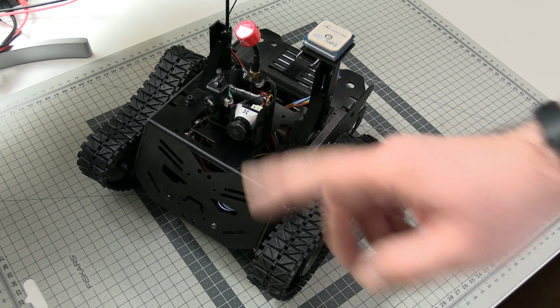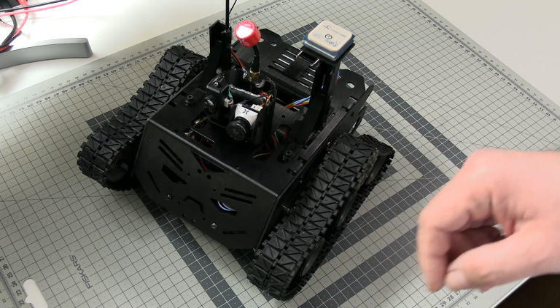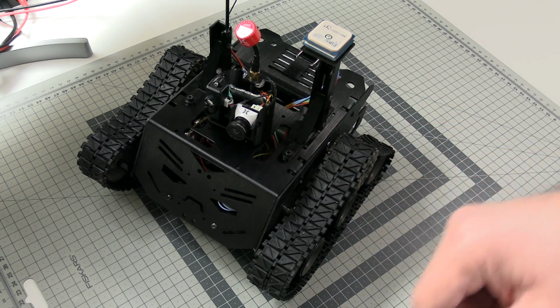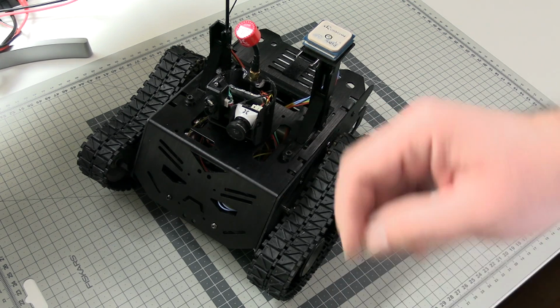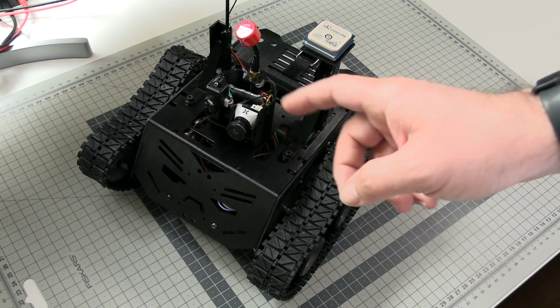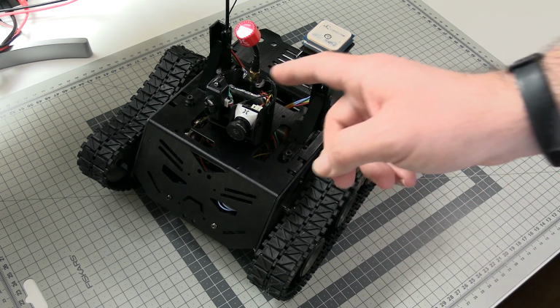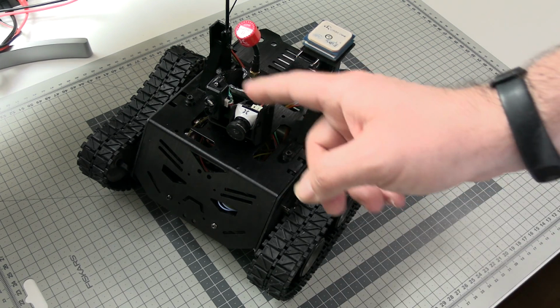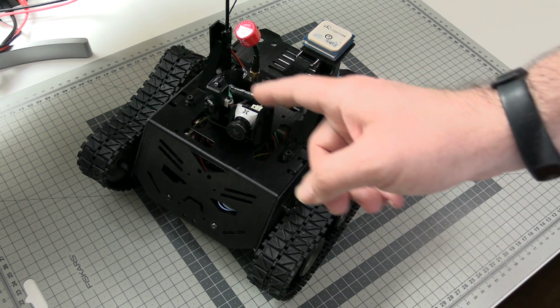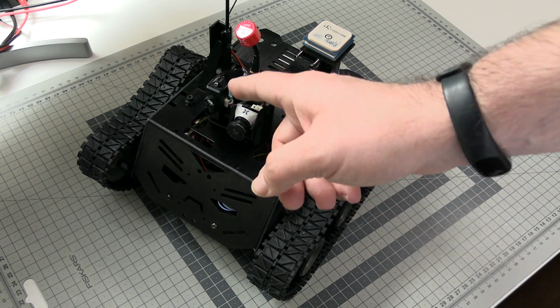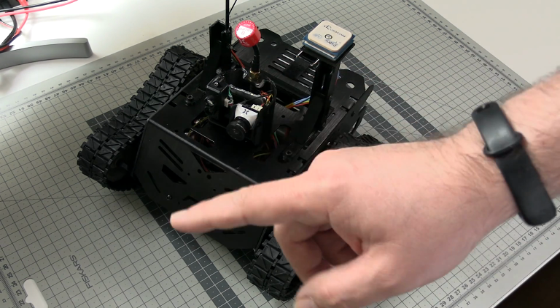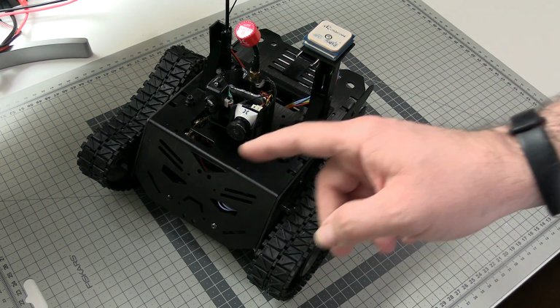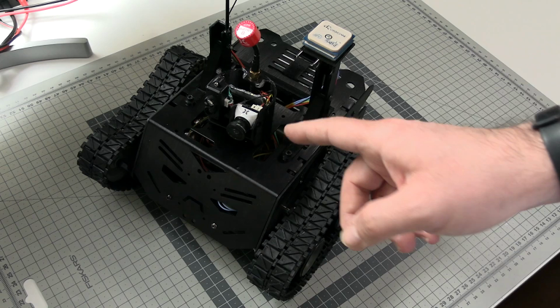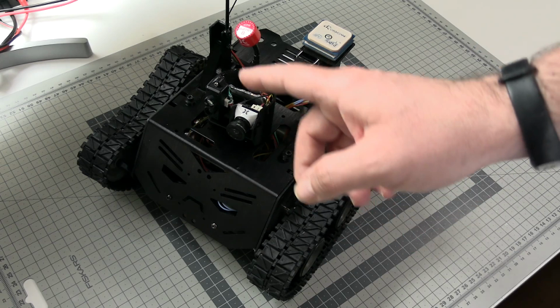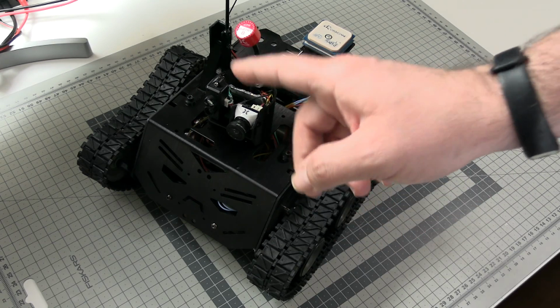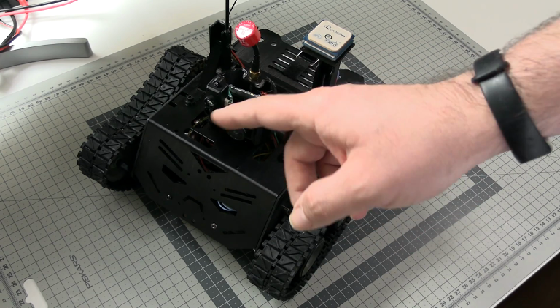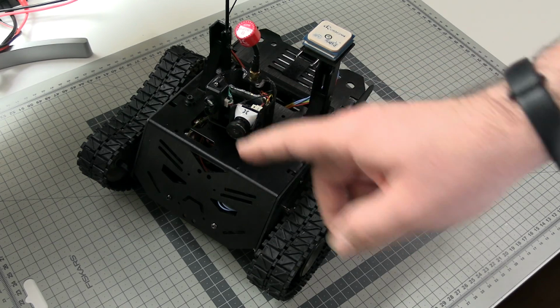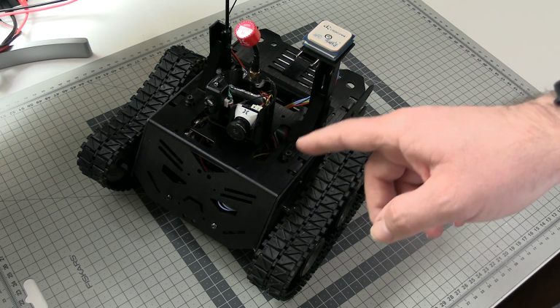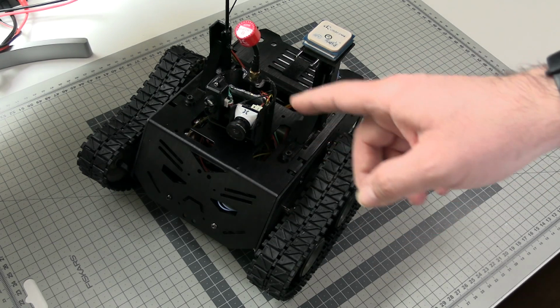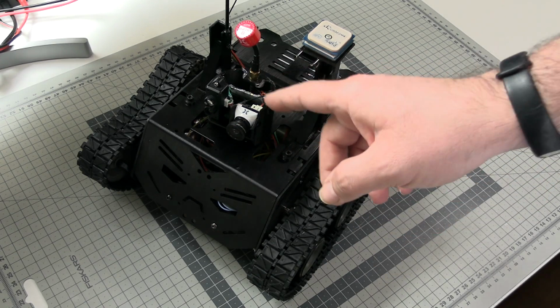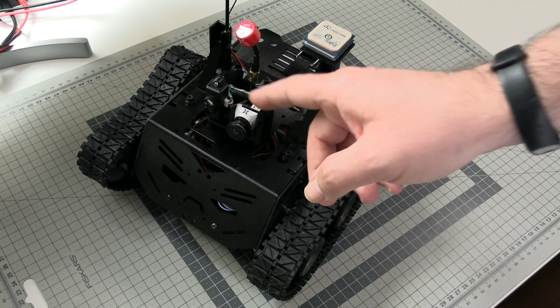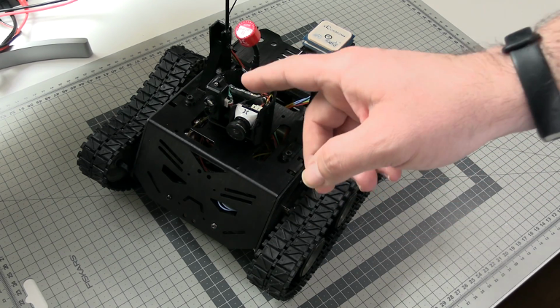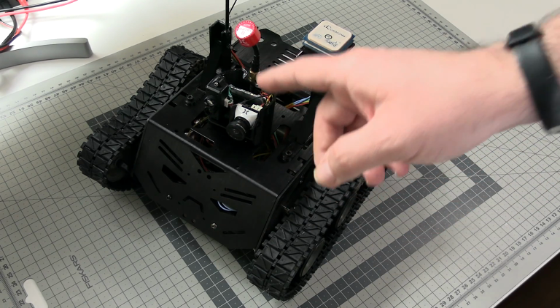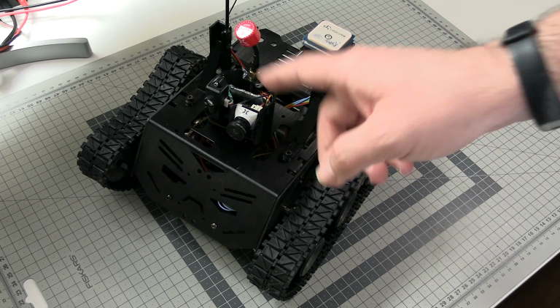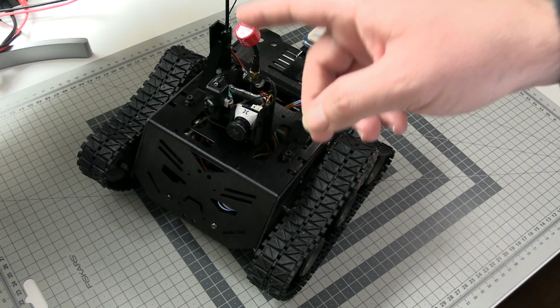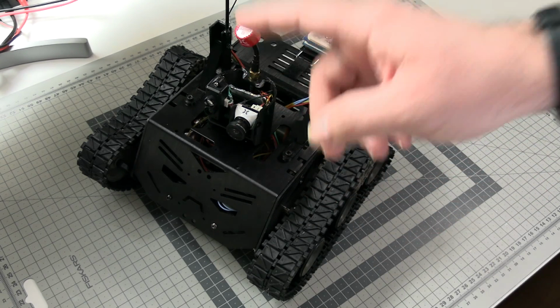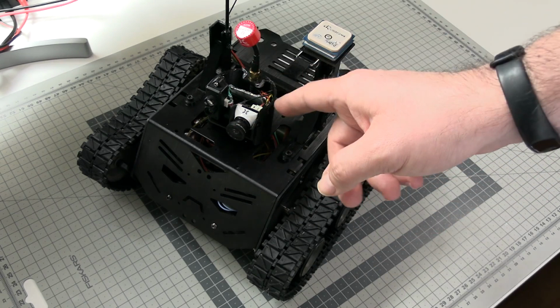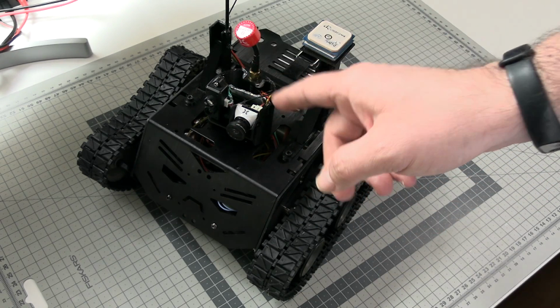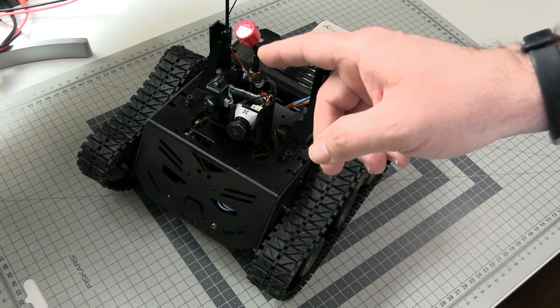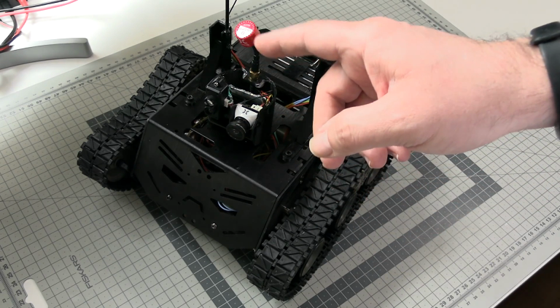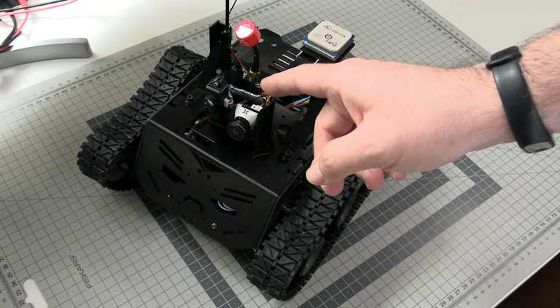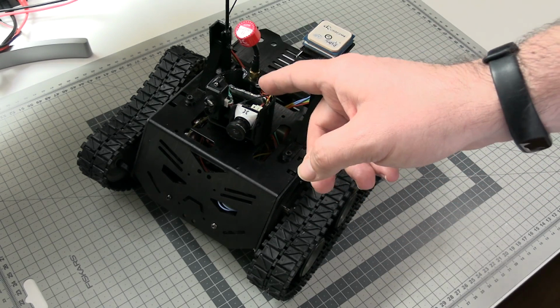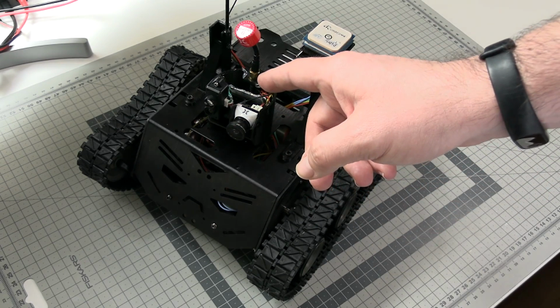But does it work? Does it ride? Can you use this thing in the field? Let's find out!